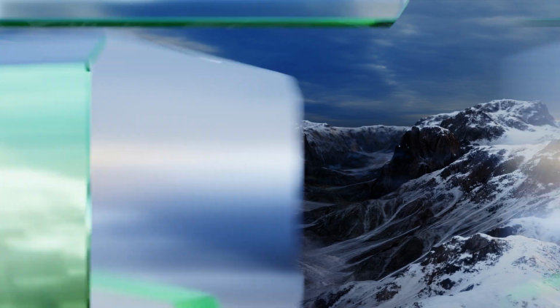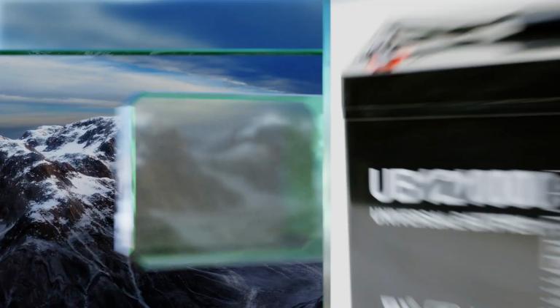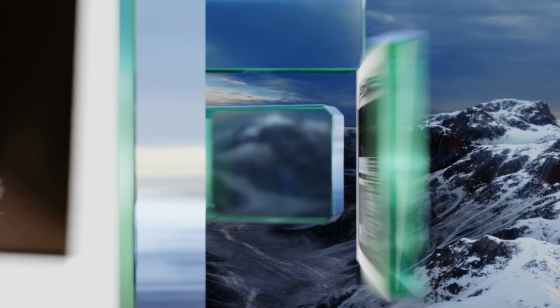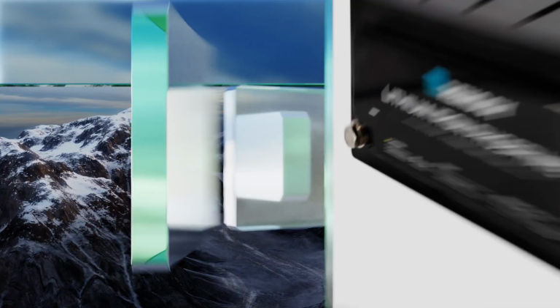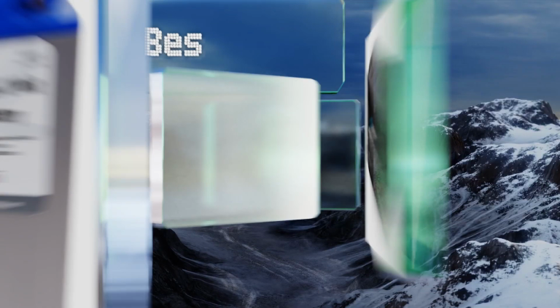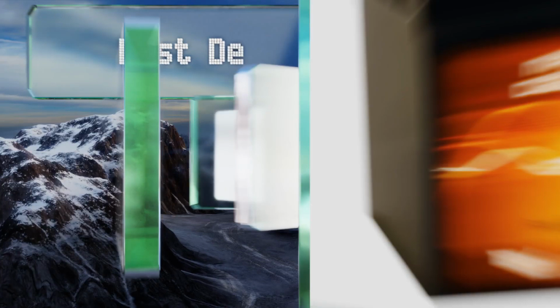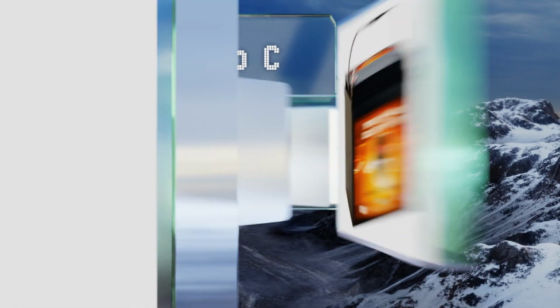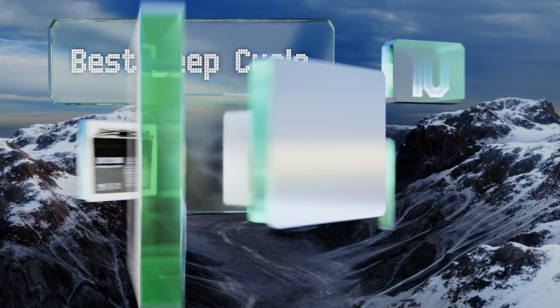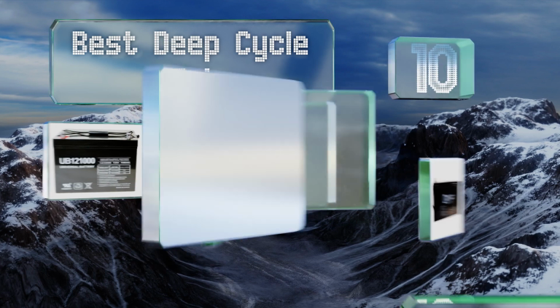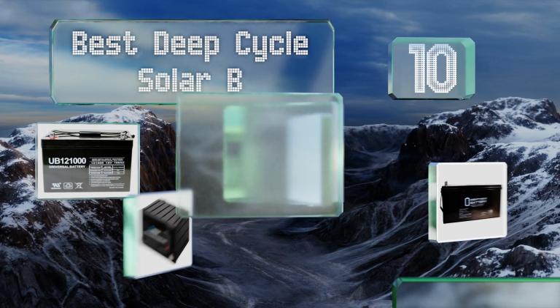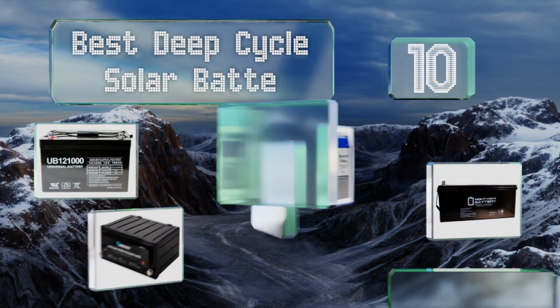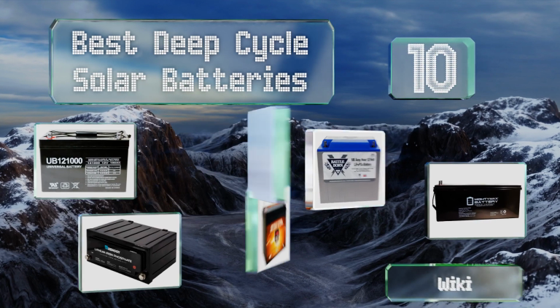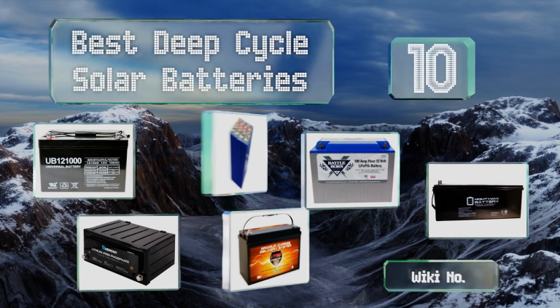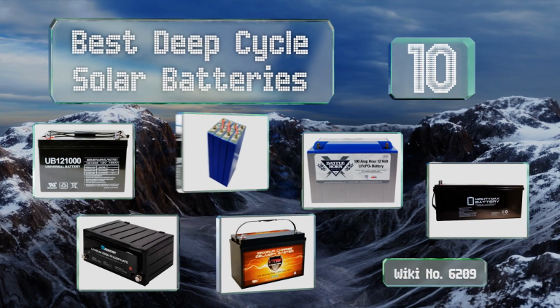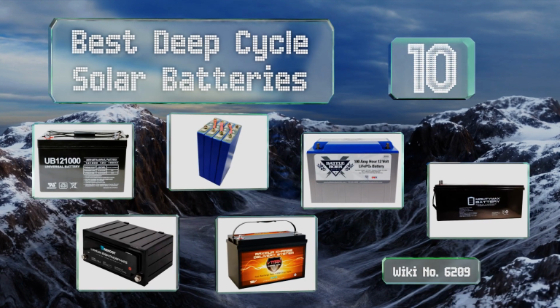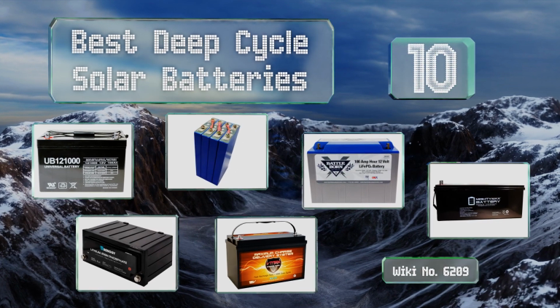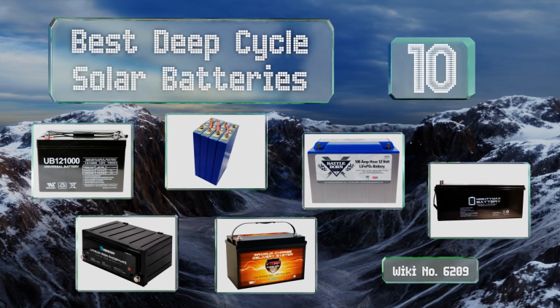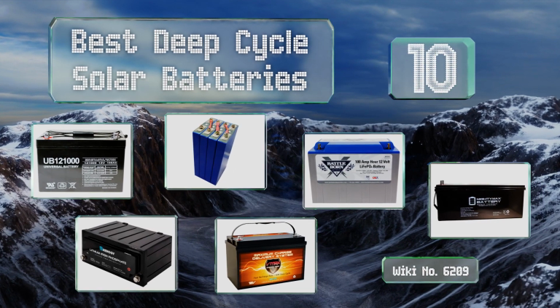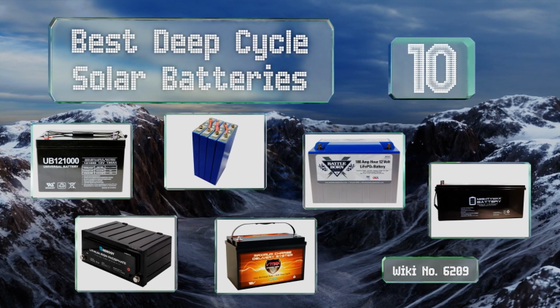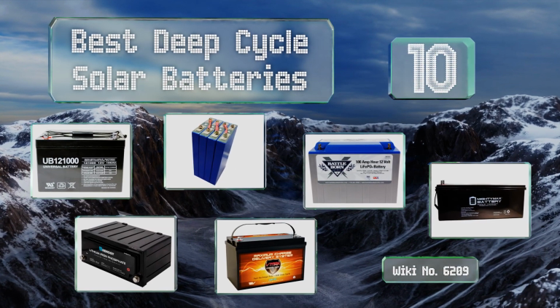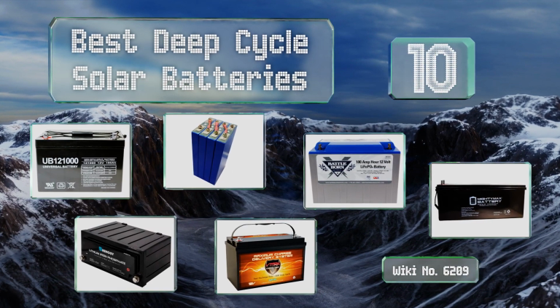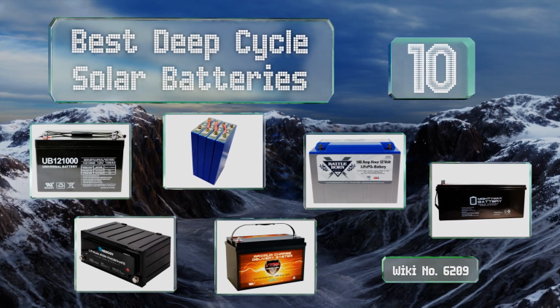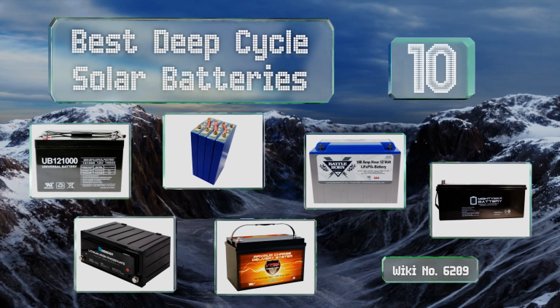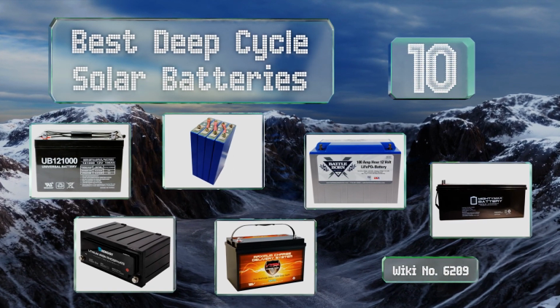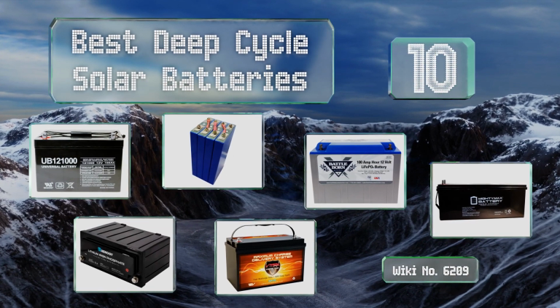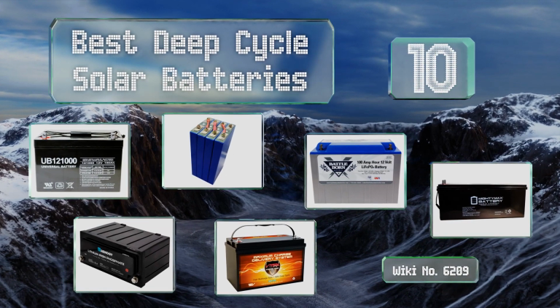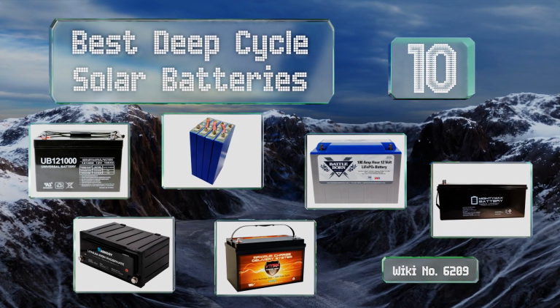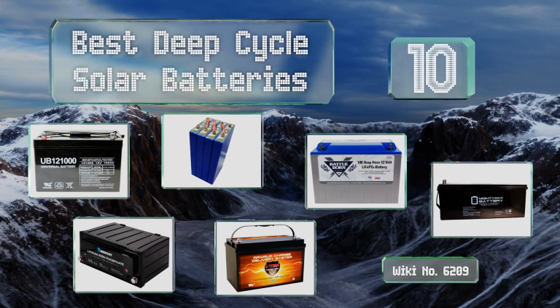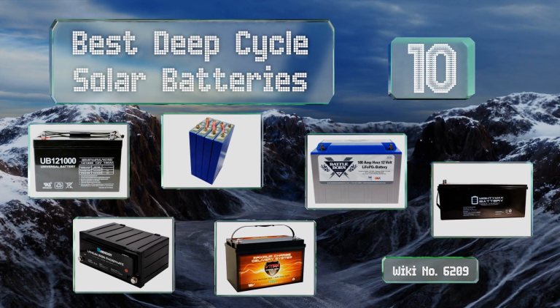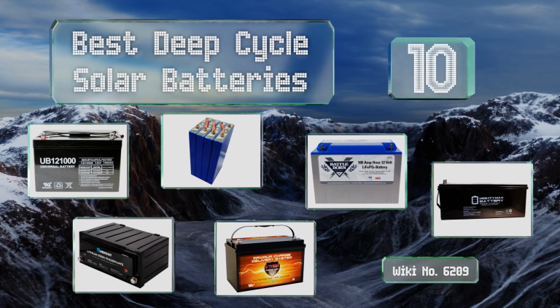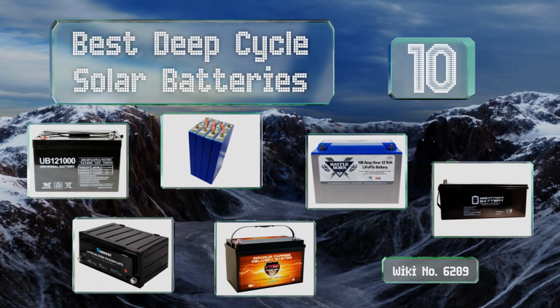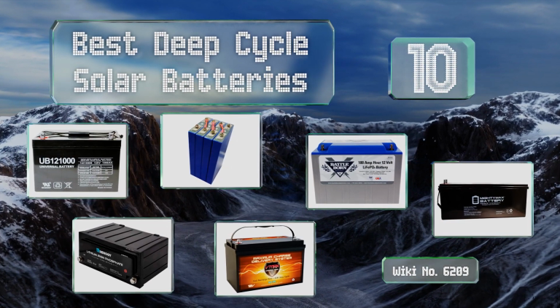EasyVid presents the 10 best deep cycle solar batteries. Let's get started with the list.